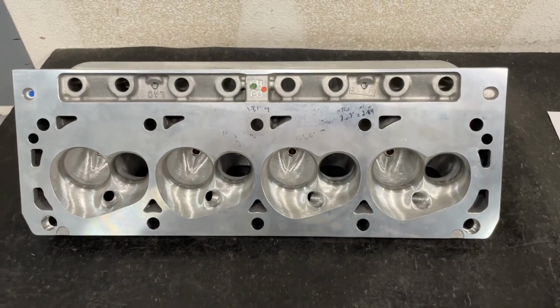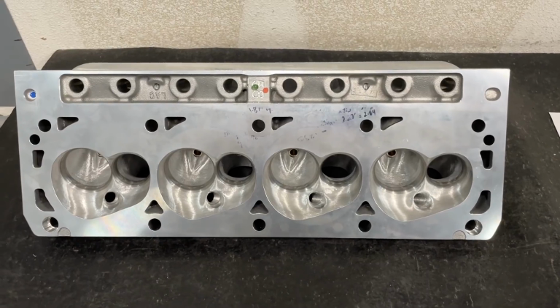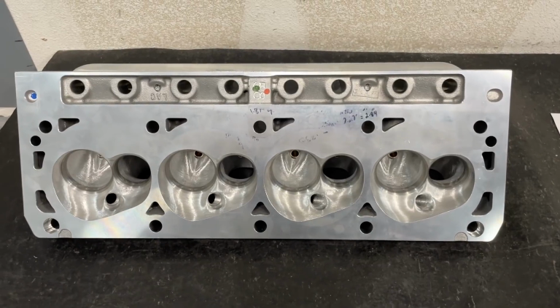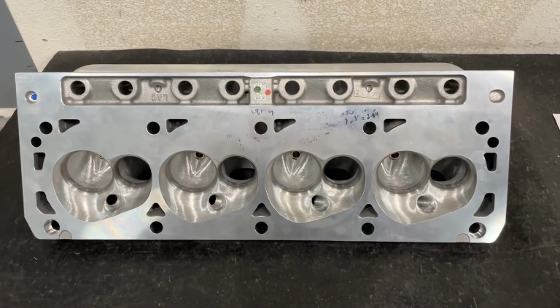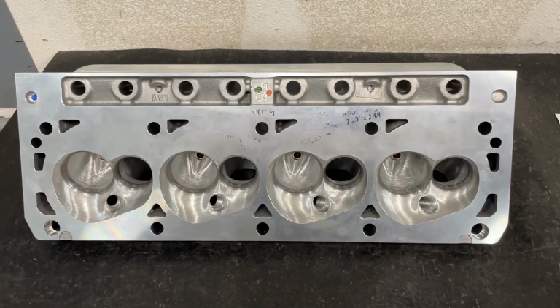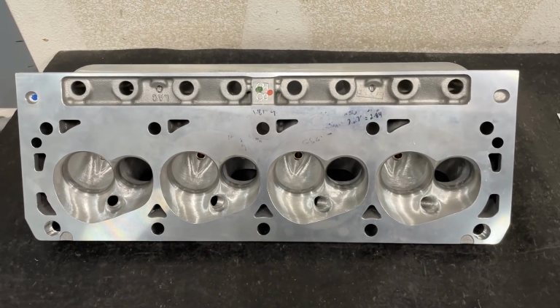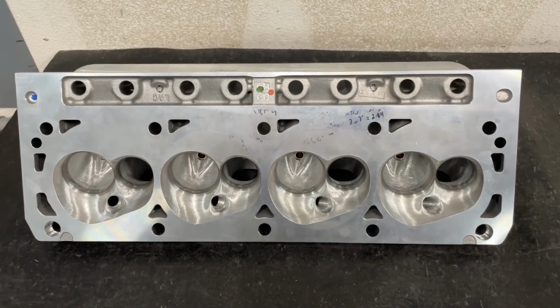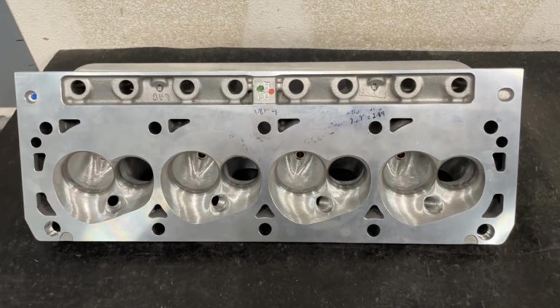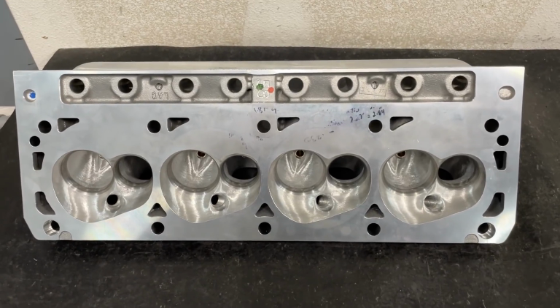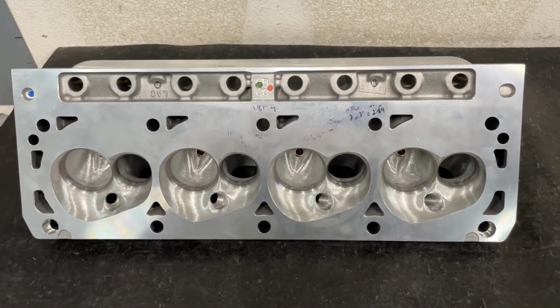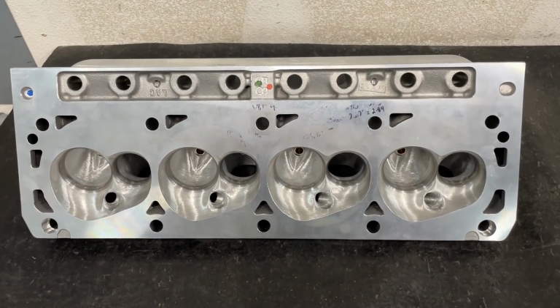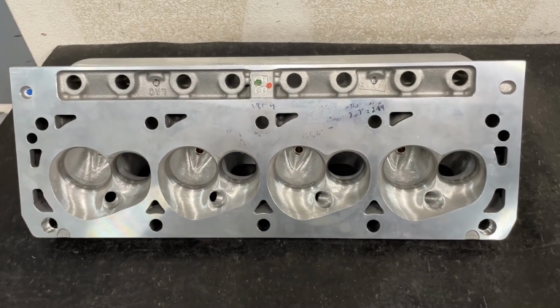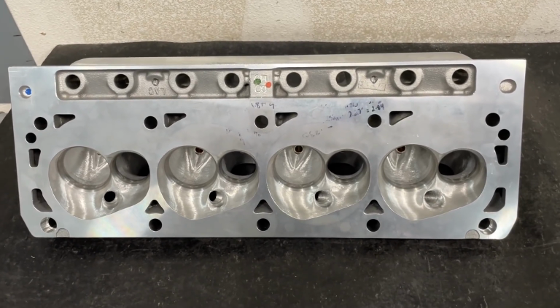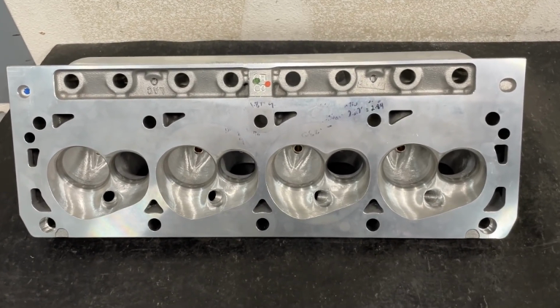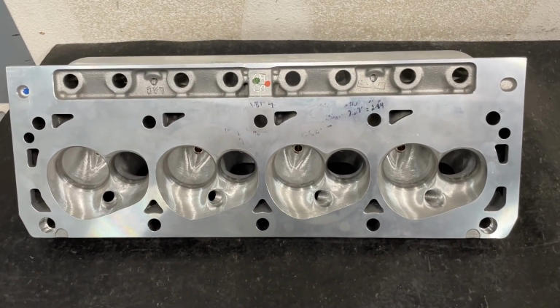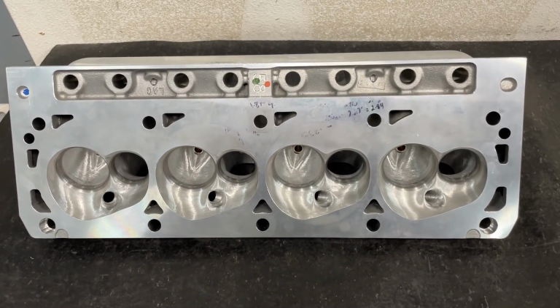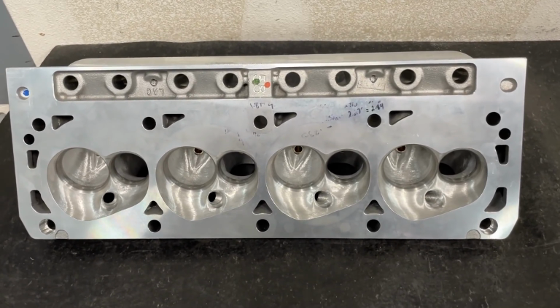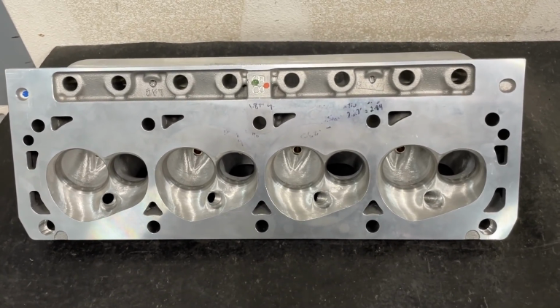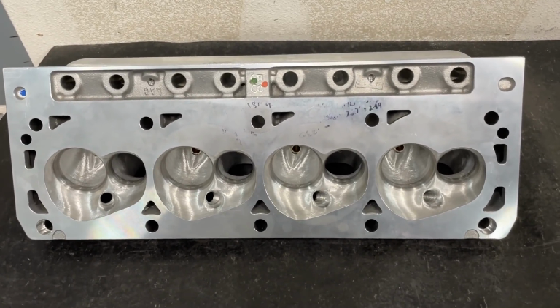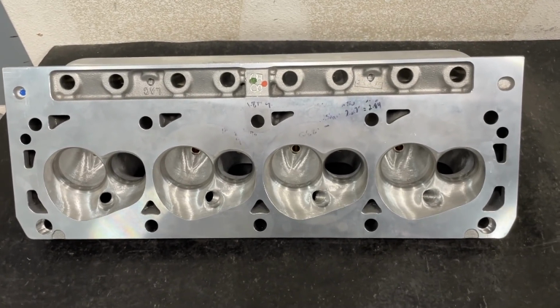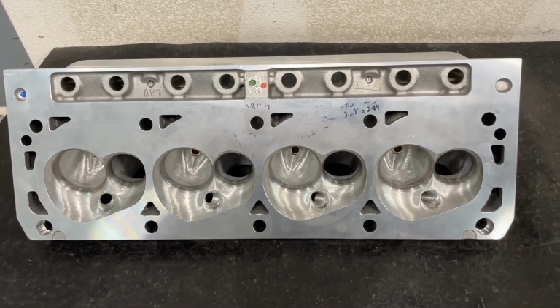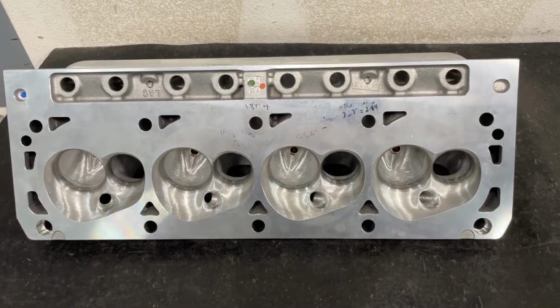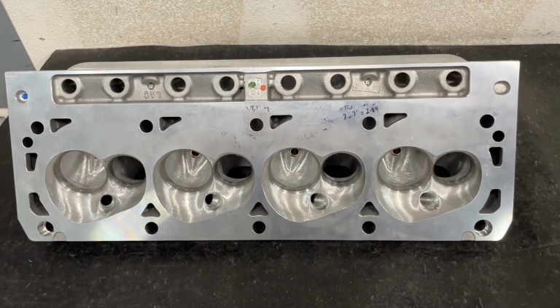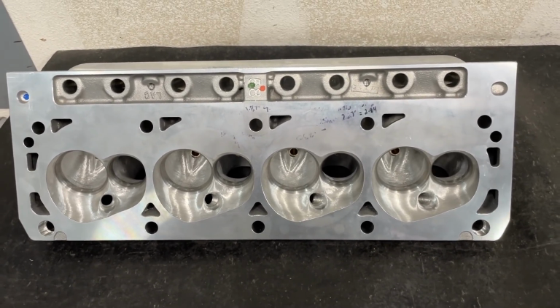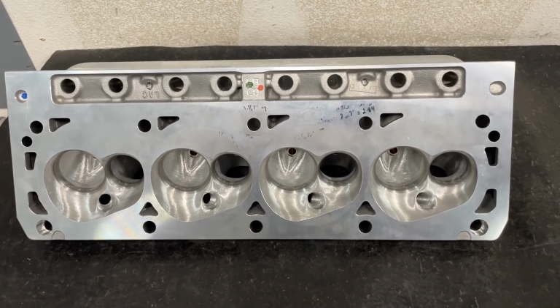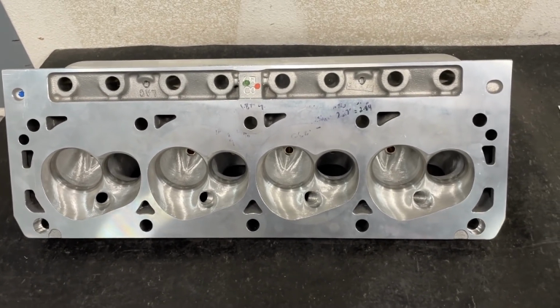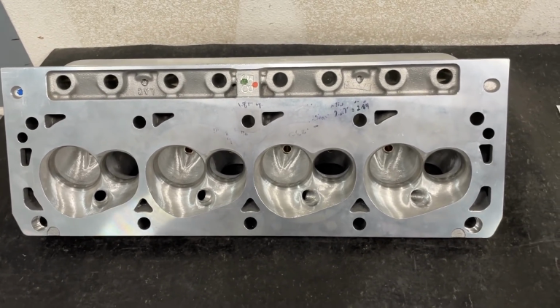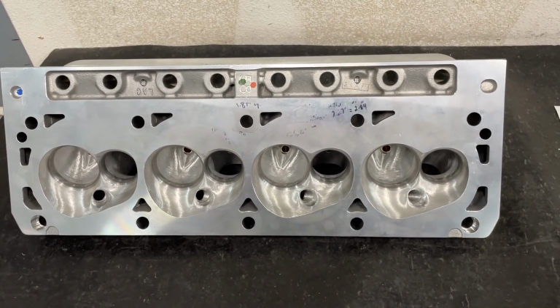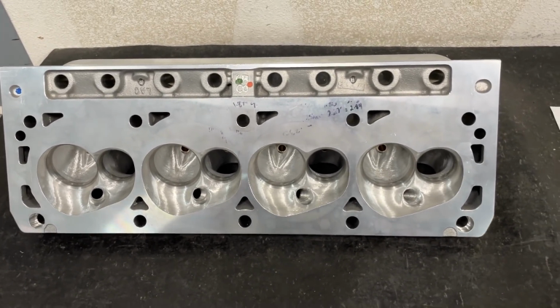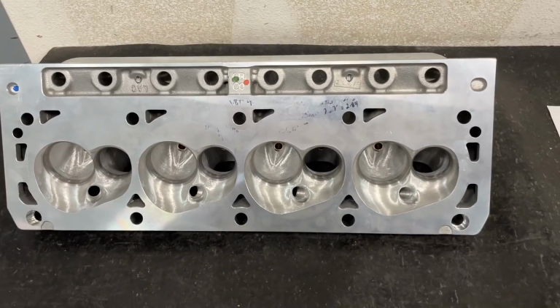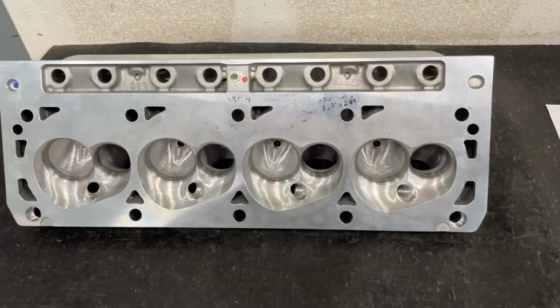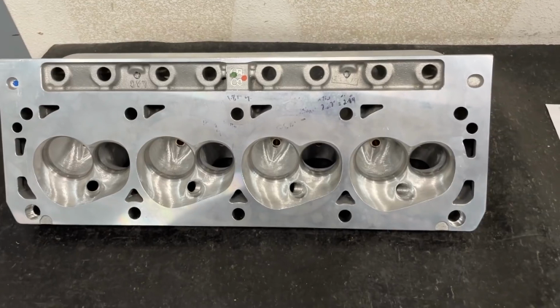Hey guys, this is Eric Weingarten with Weingarten Racing. It is Wednesday, so it's a product review video.